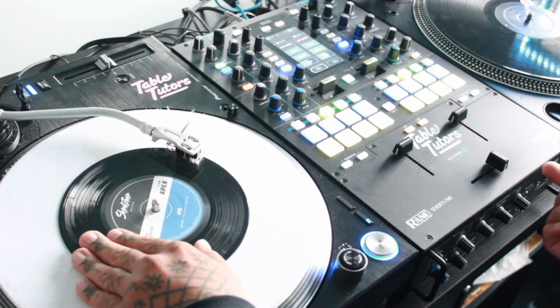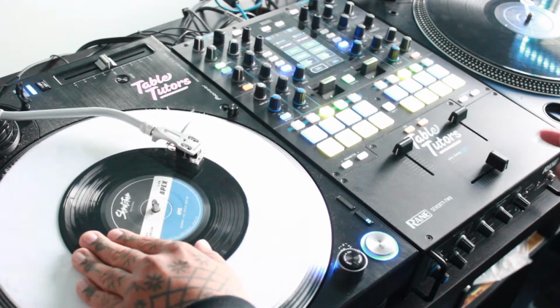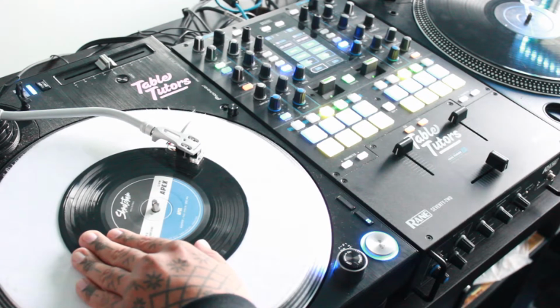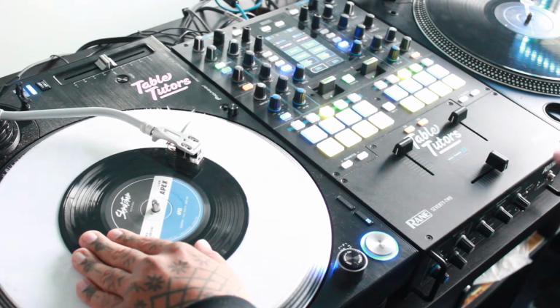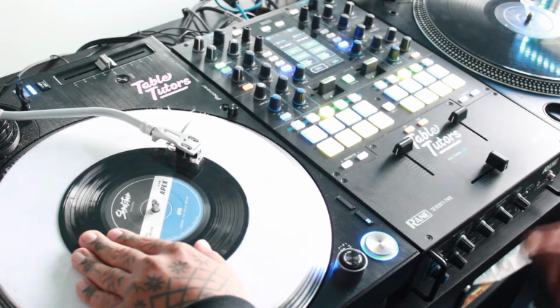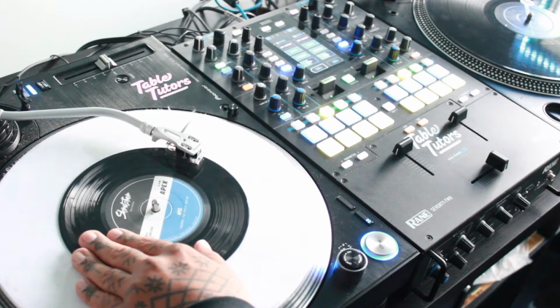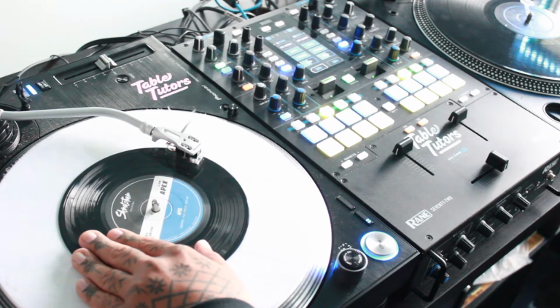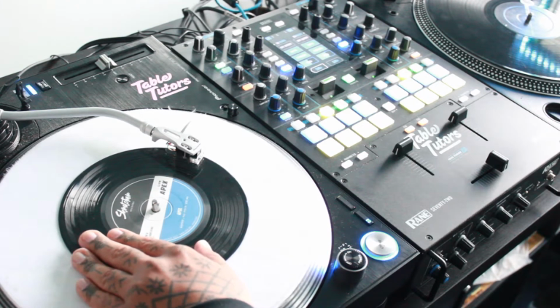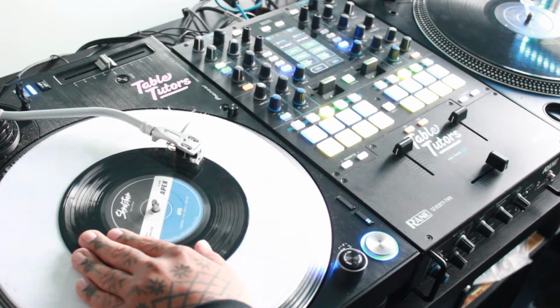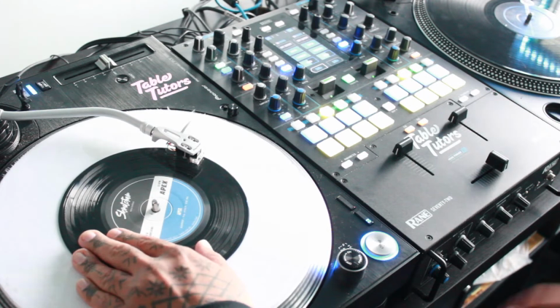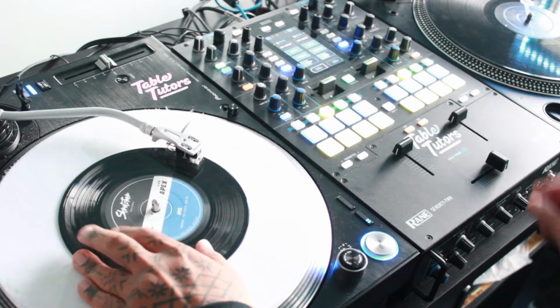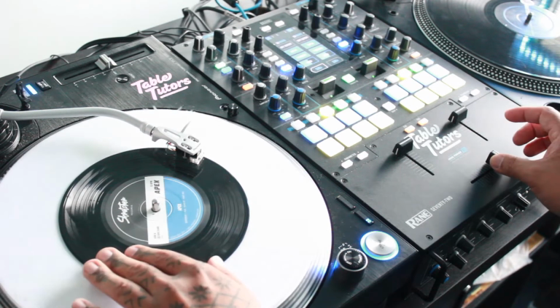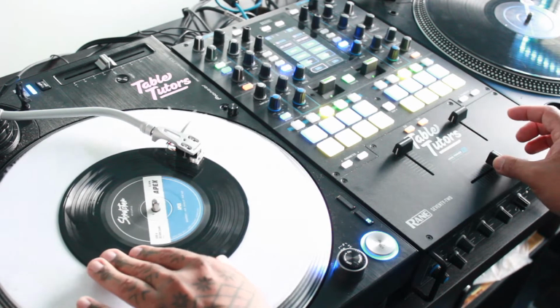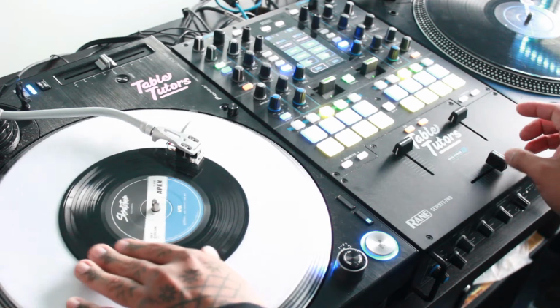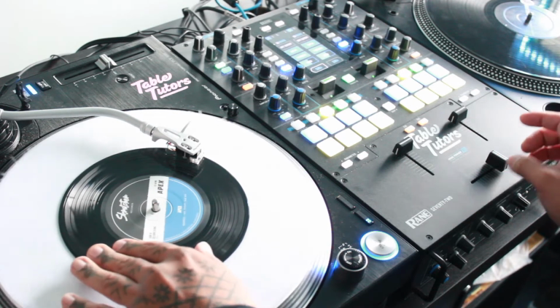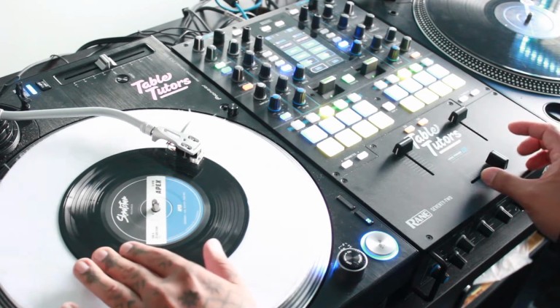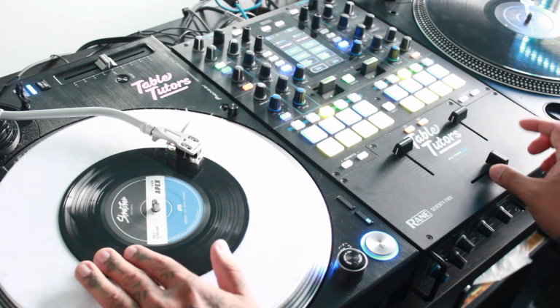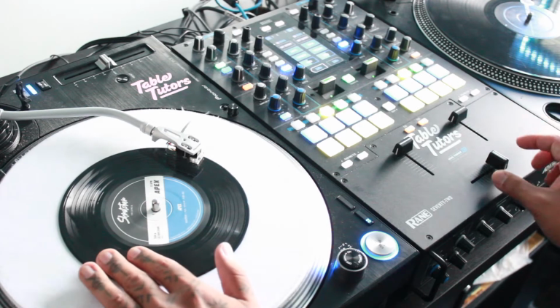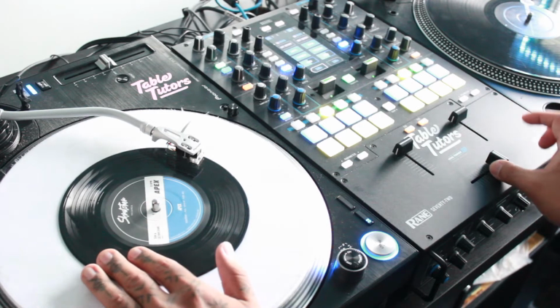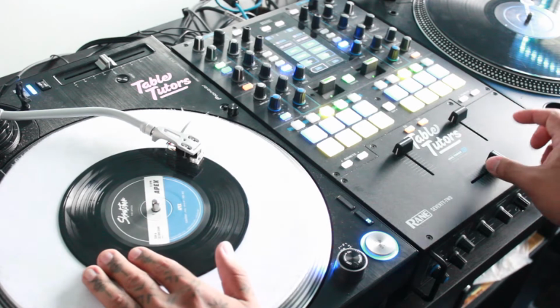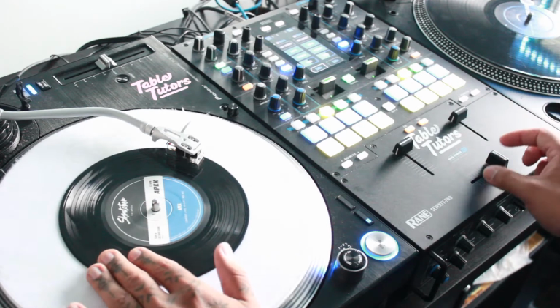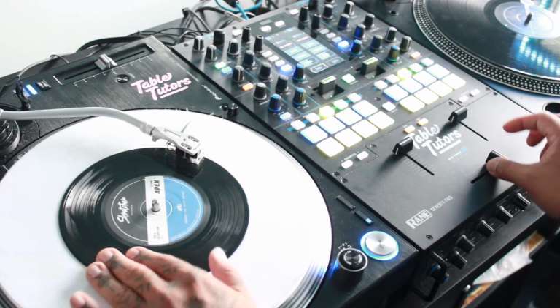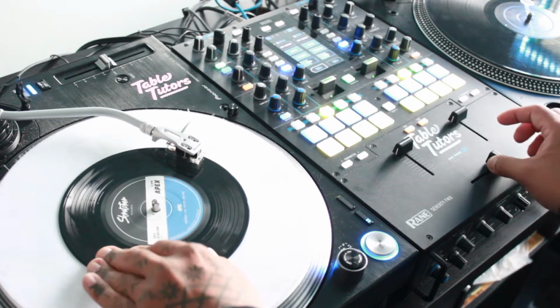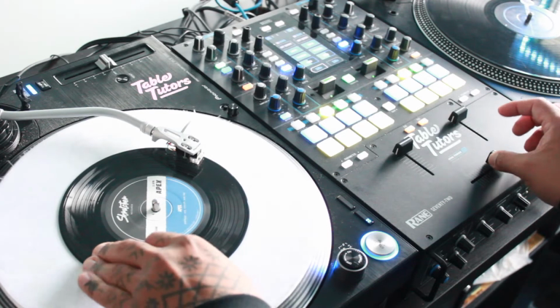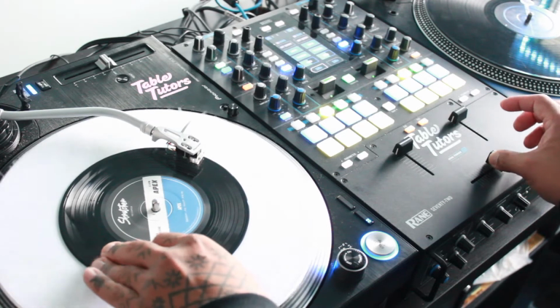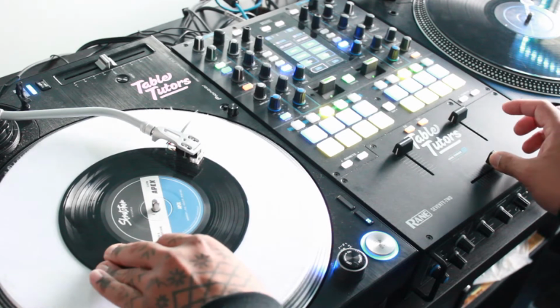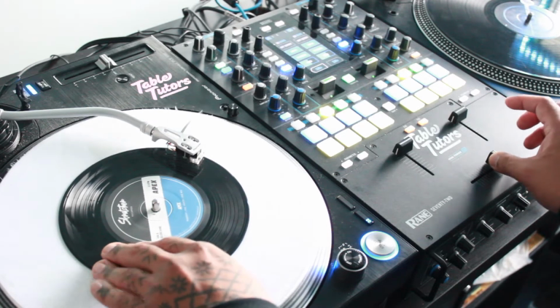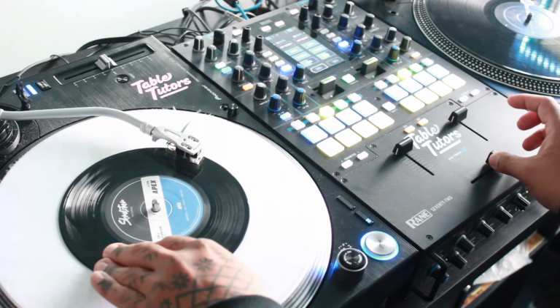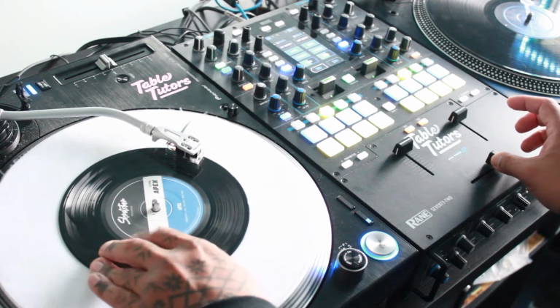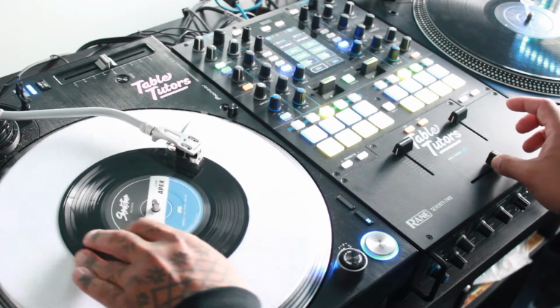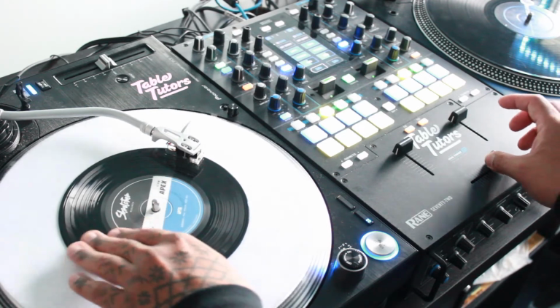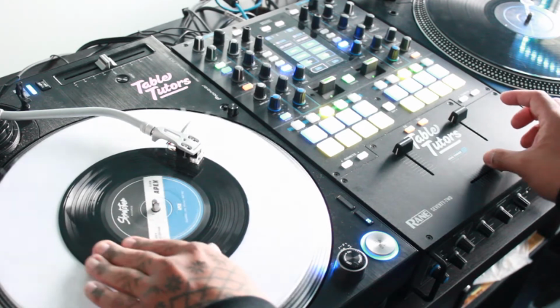The second part is a stab. As you're pushing the record forward, you're going to tap the fader and you're going to hear one note.